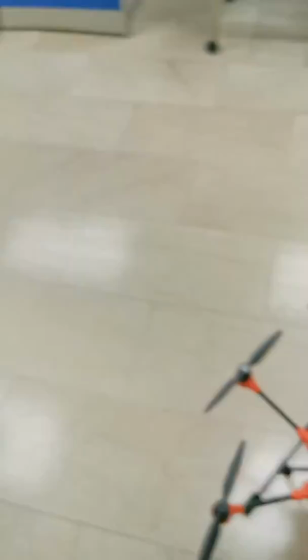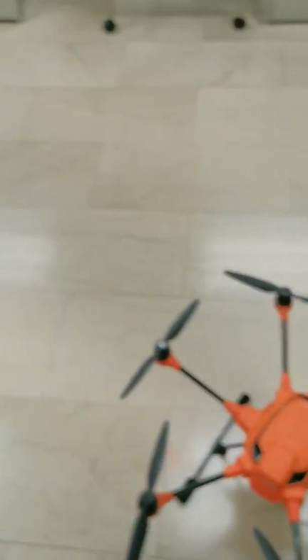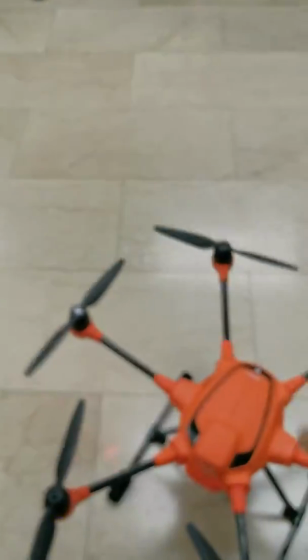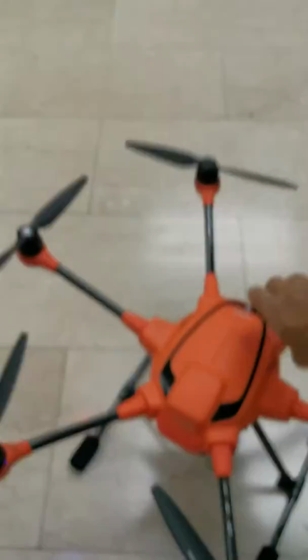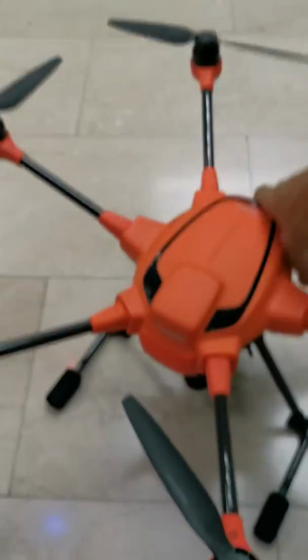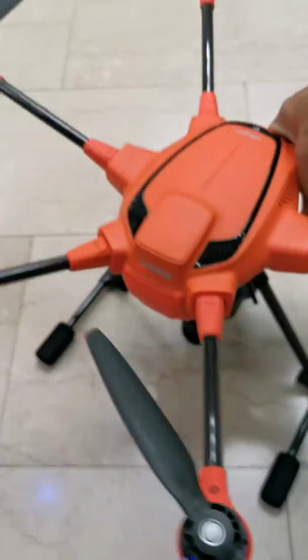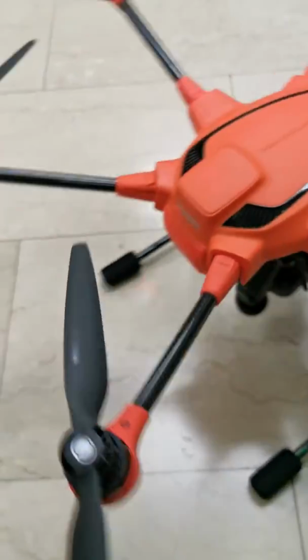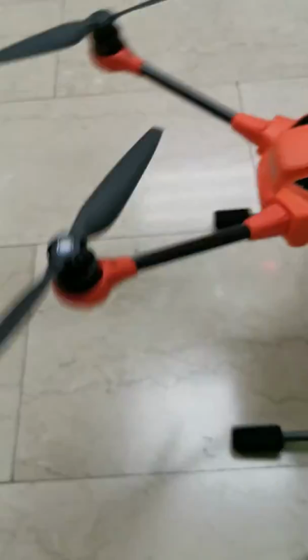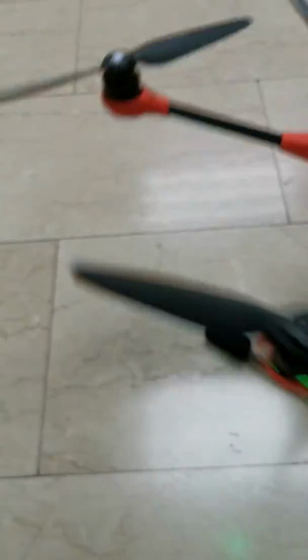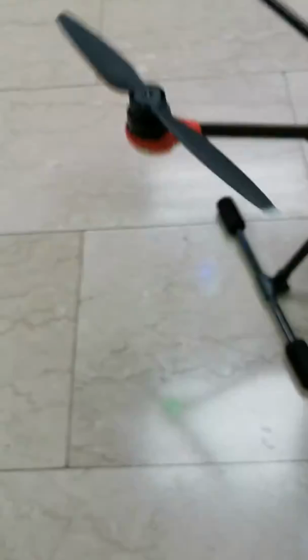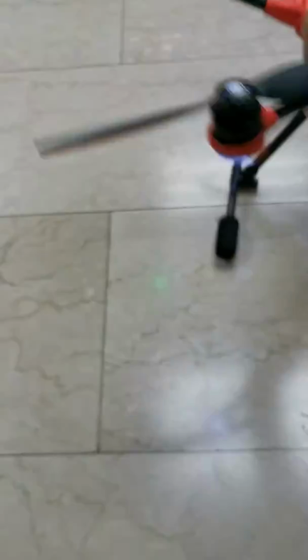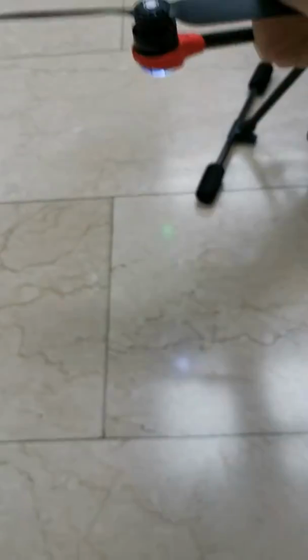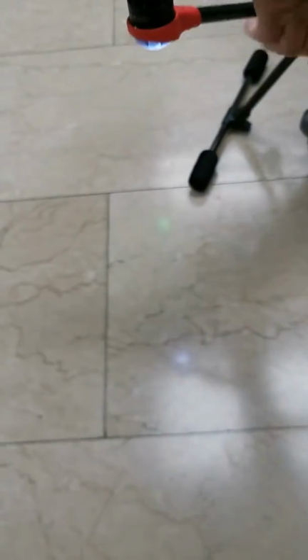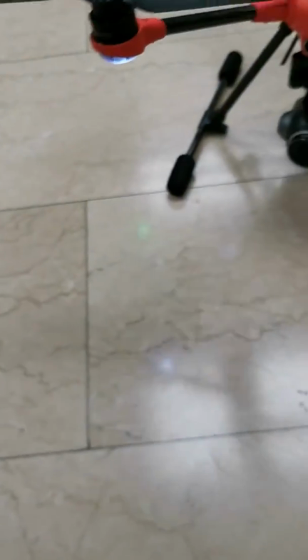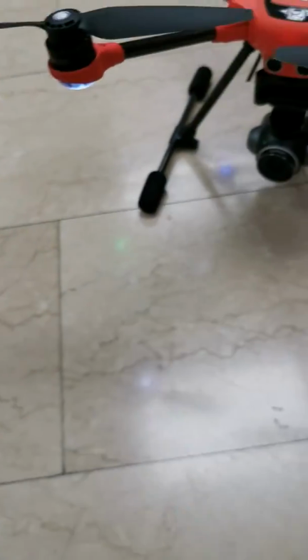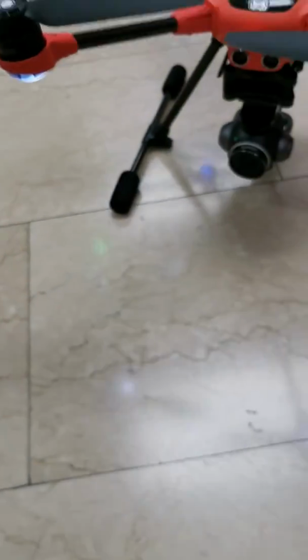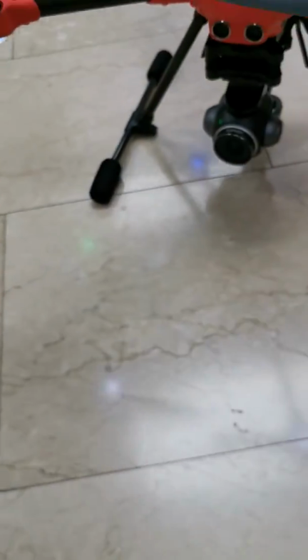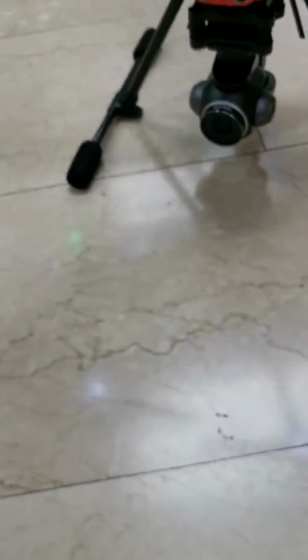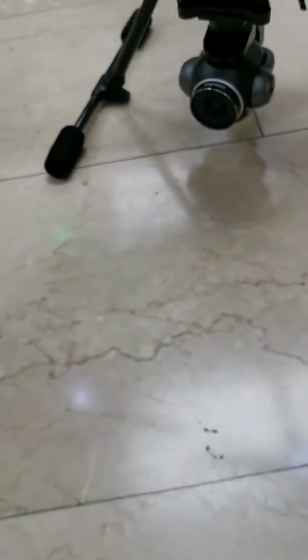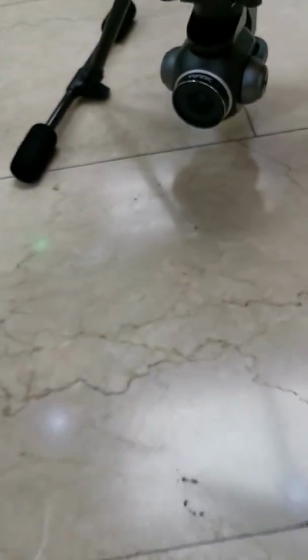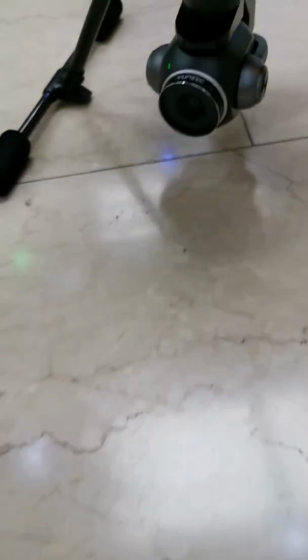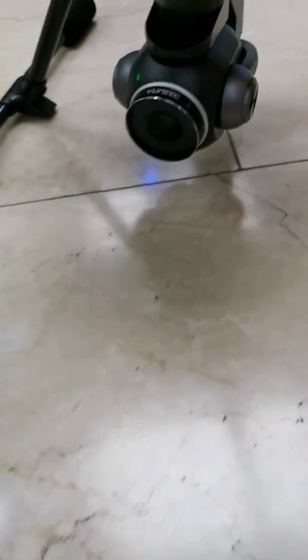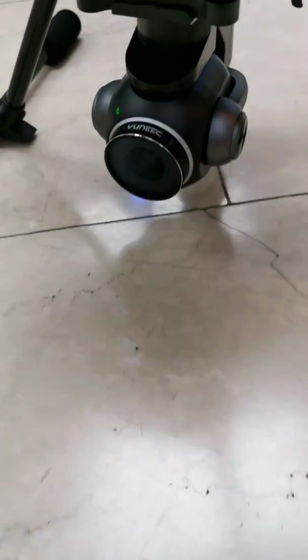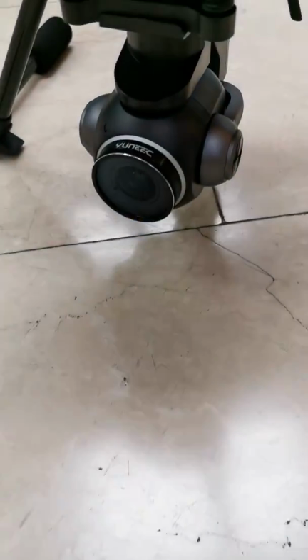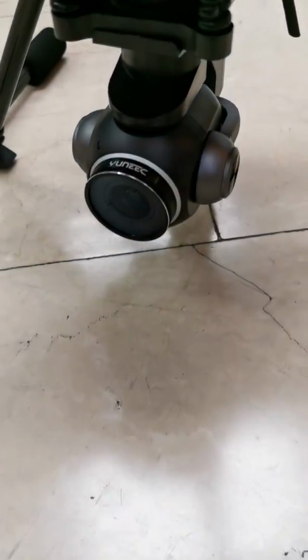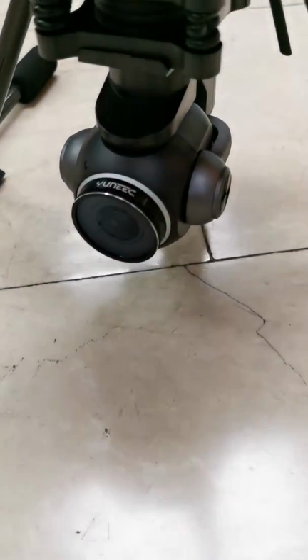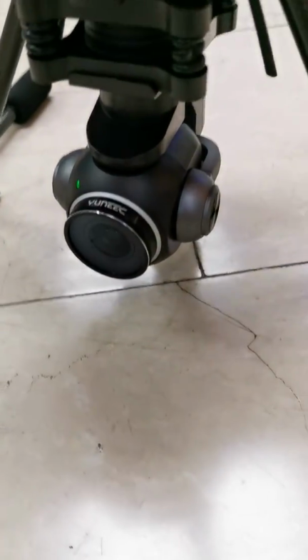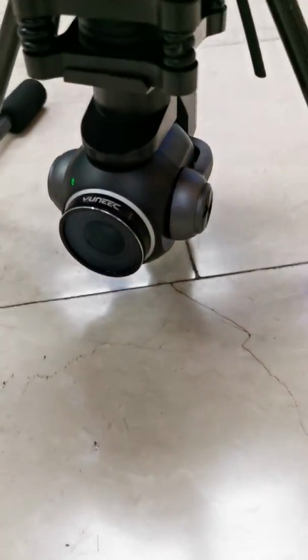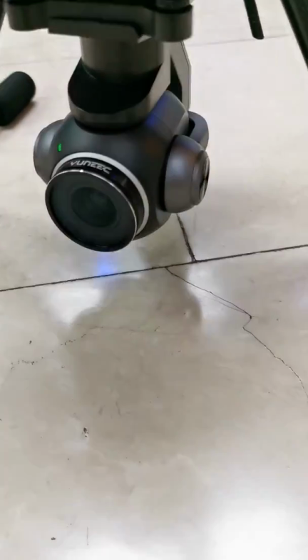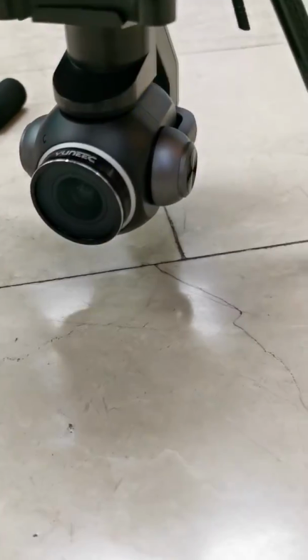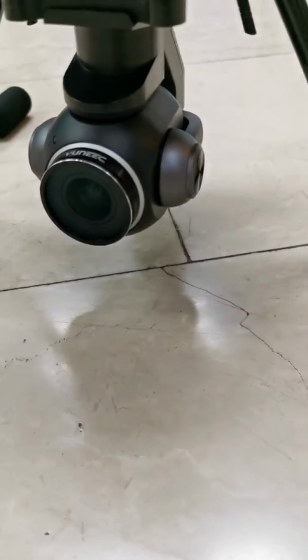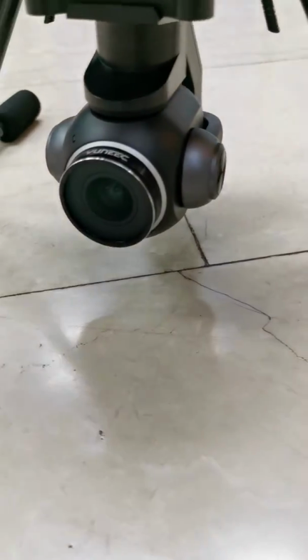Wow, it looks so cool. E90 camera. One-inch sensor.